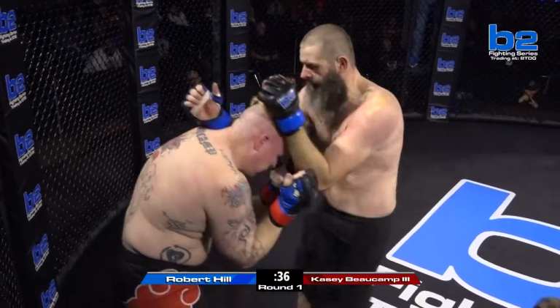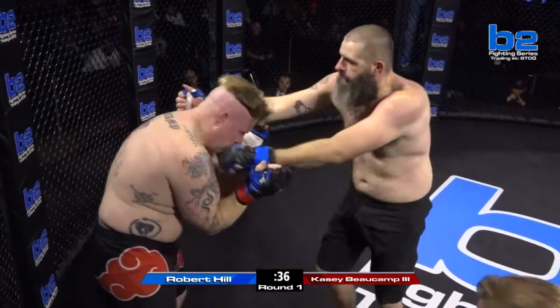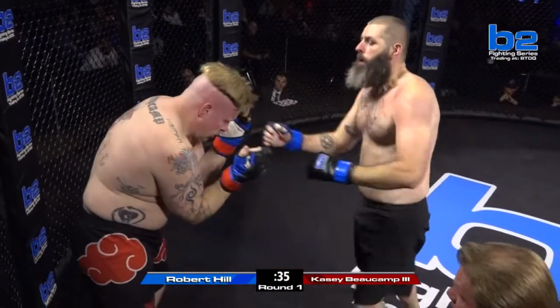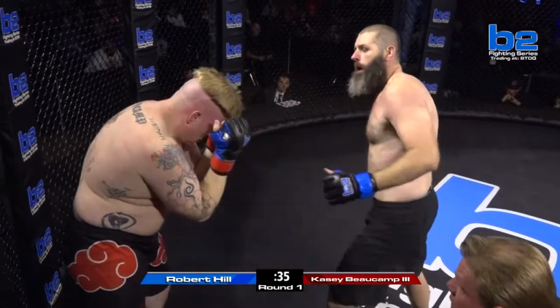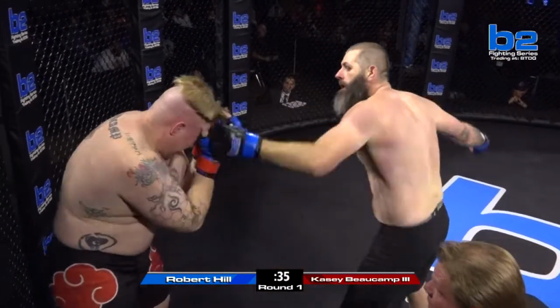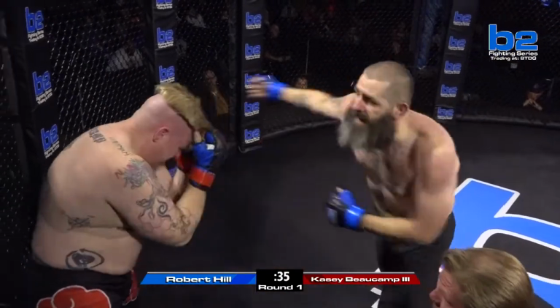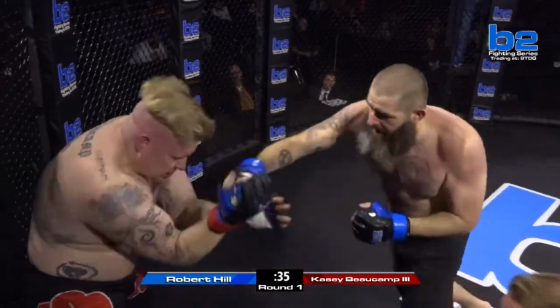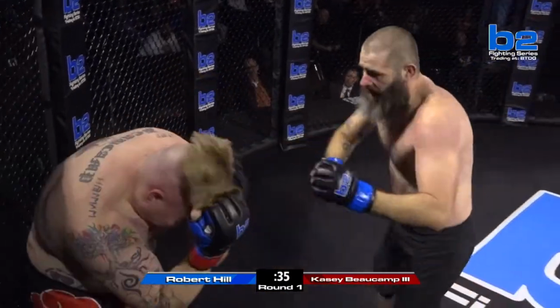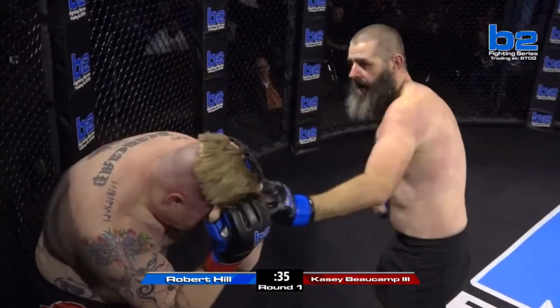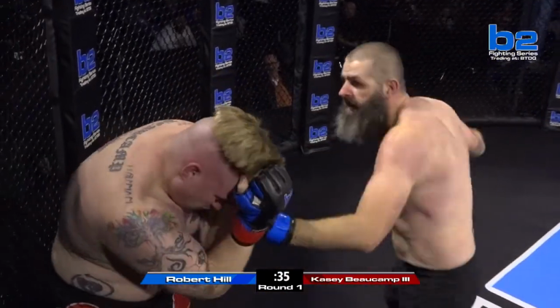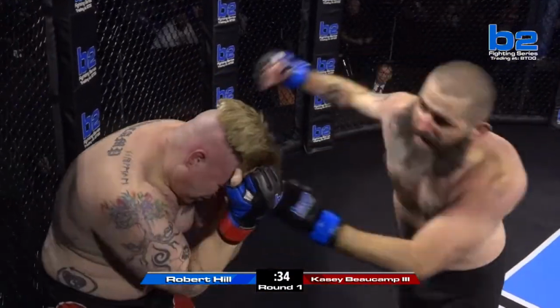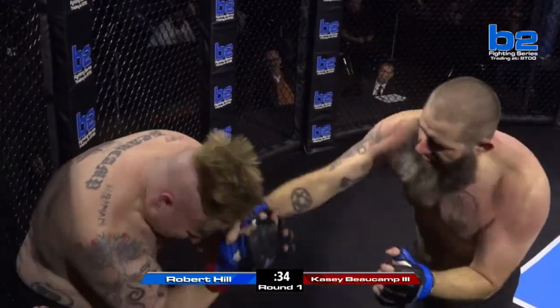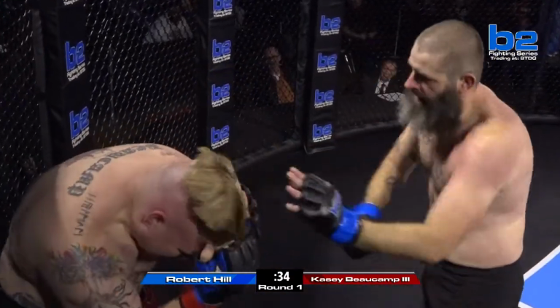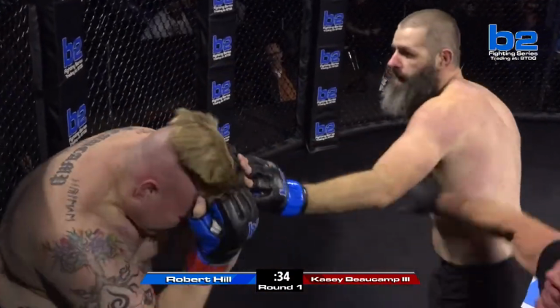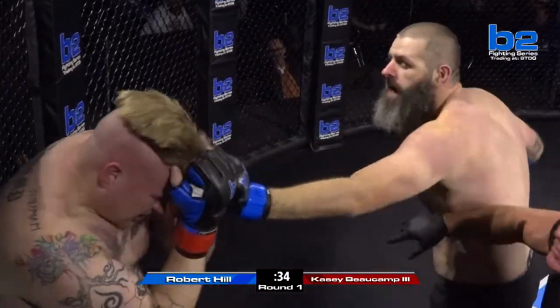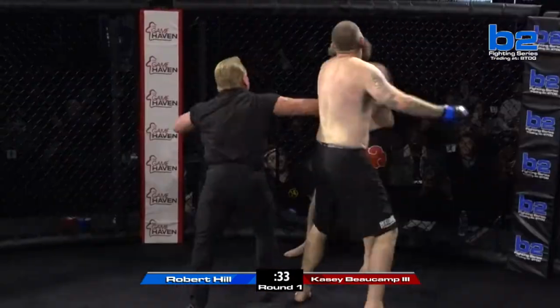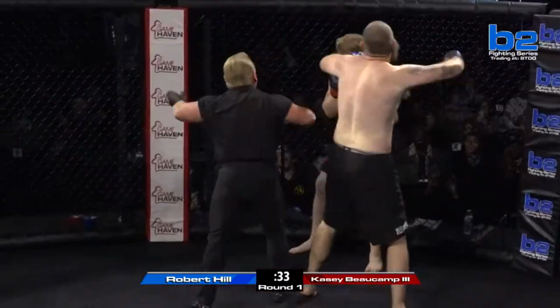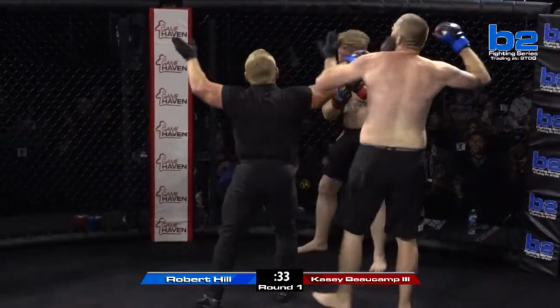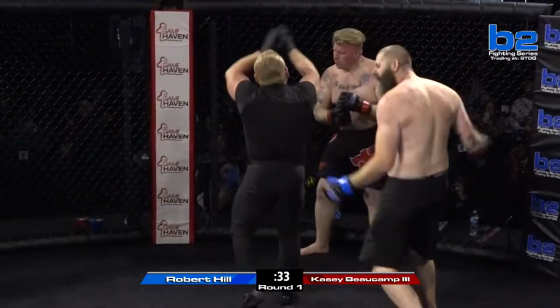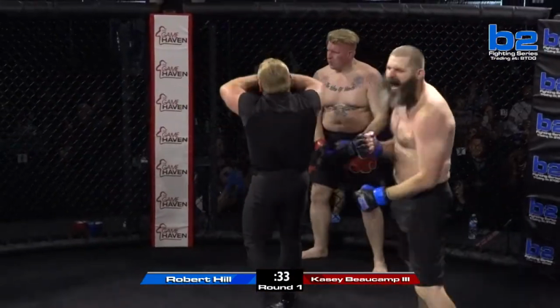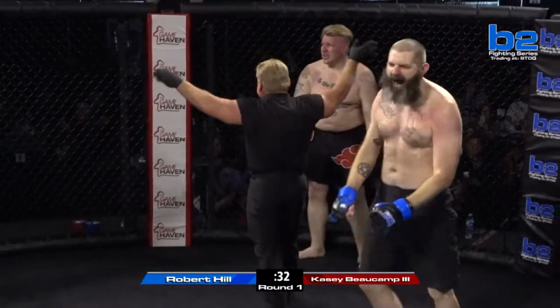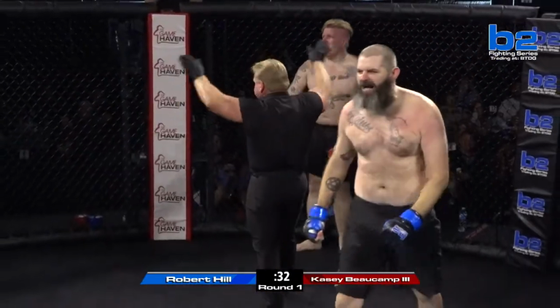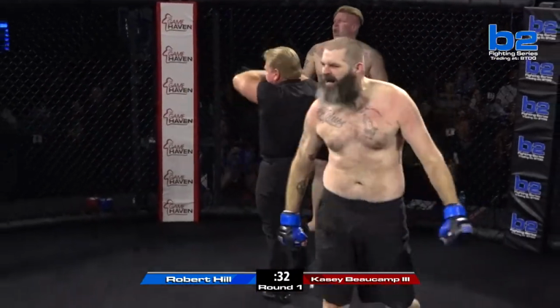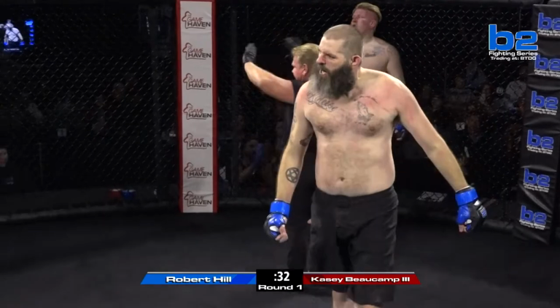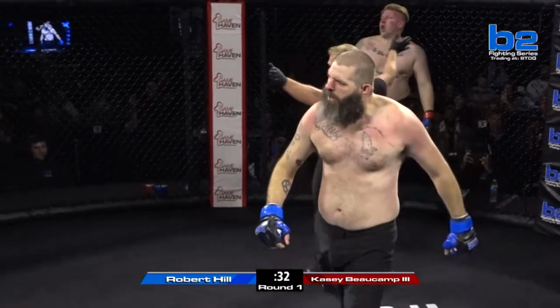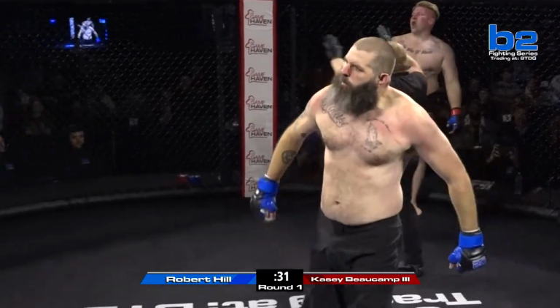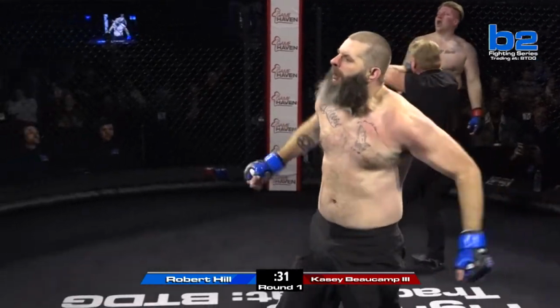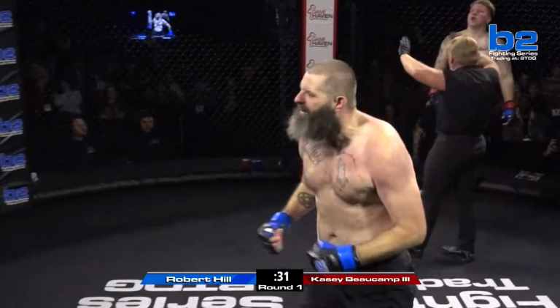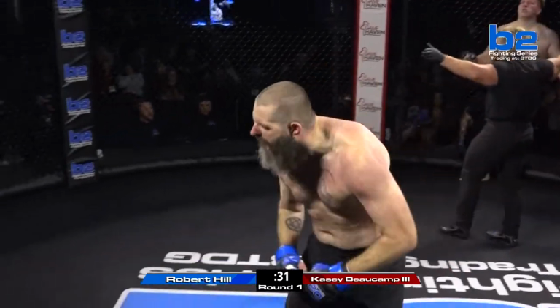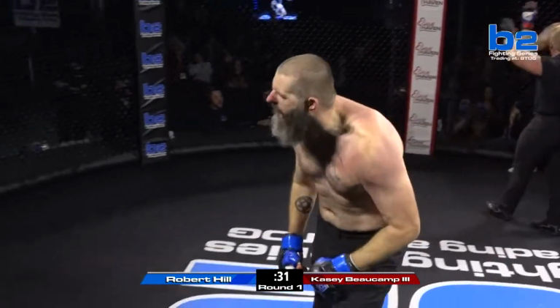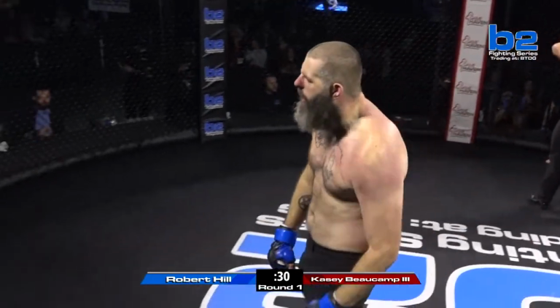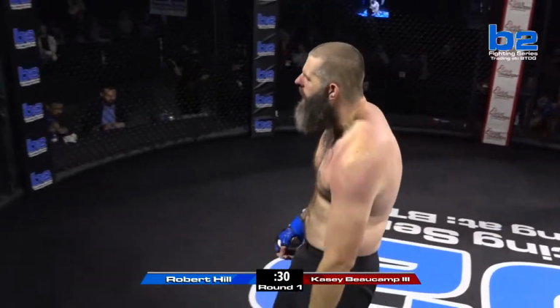Knees to the liver, to the head — it's over. Good job. Good stoppage by Gary Copeland.